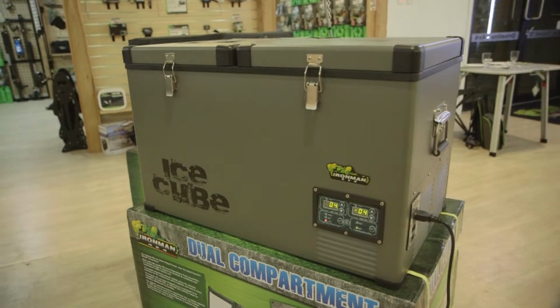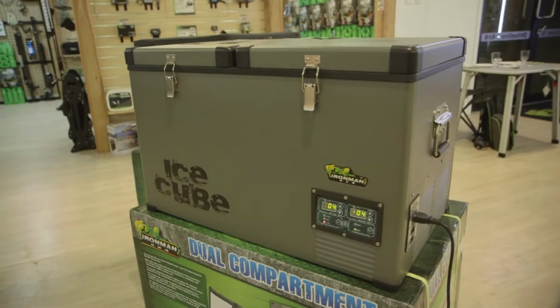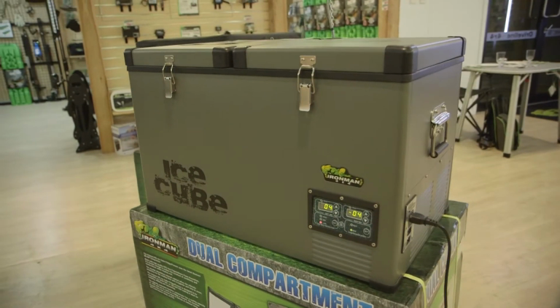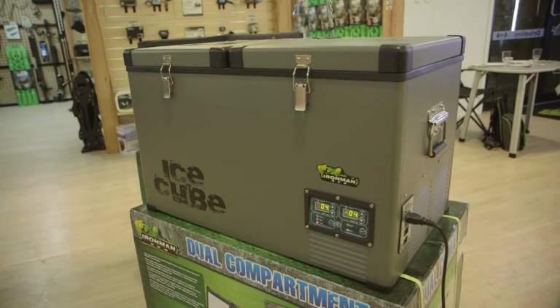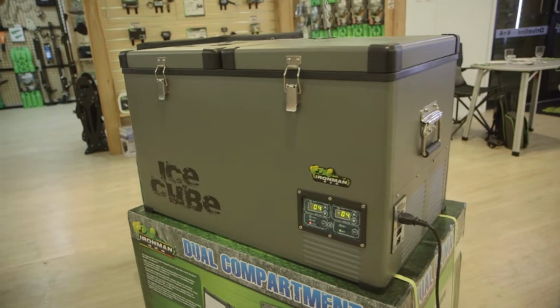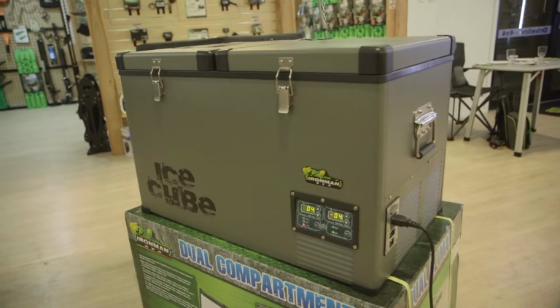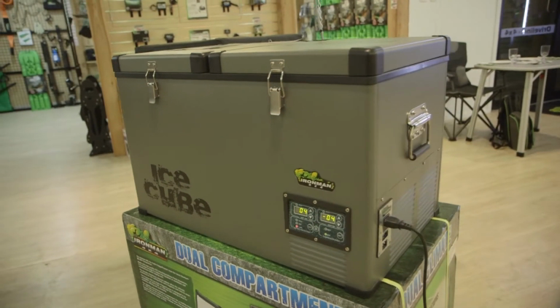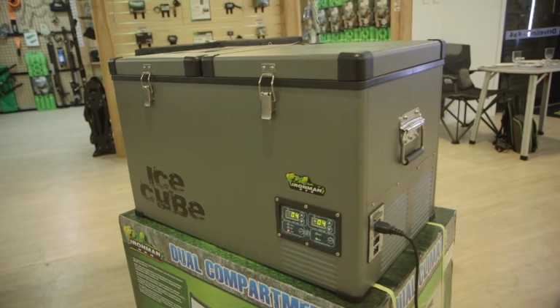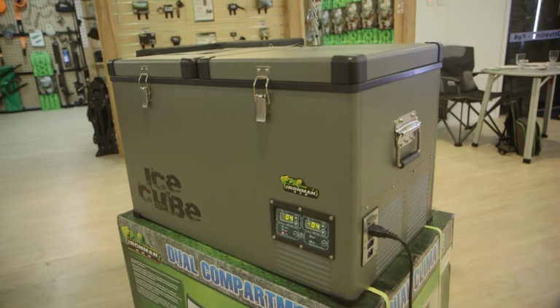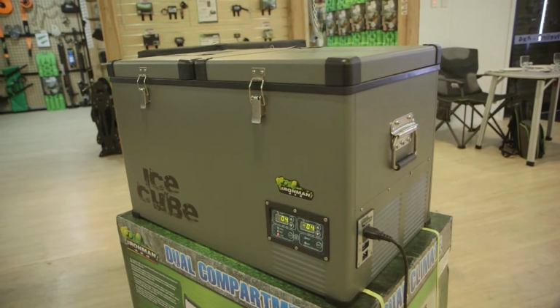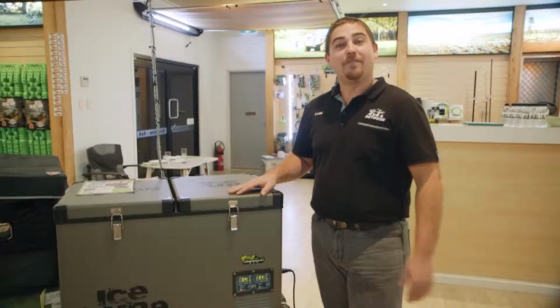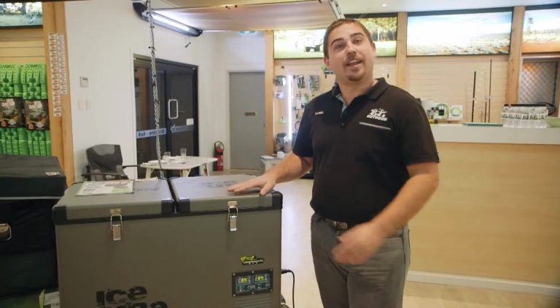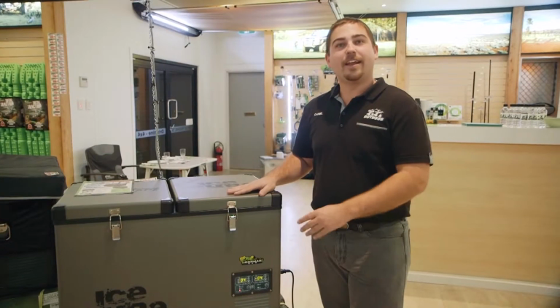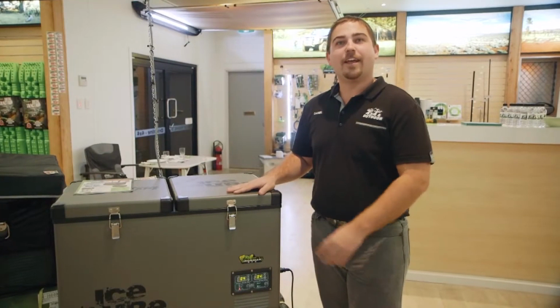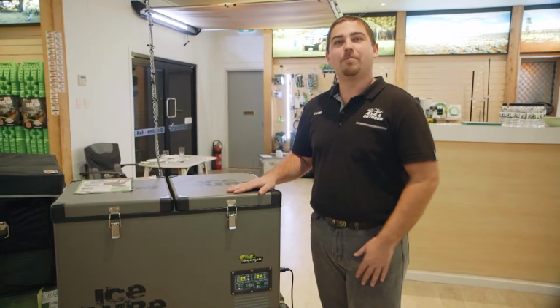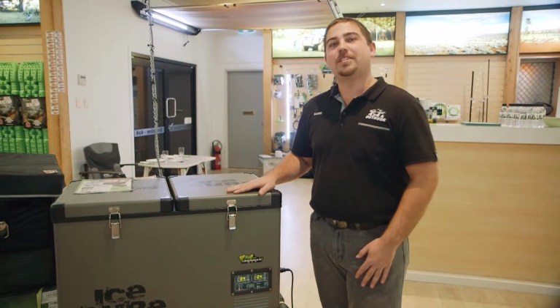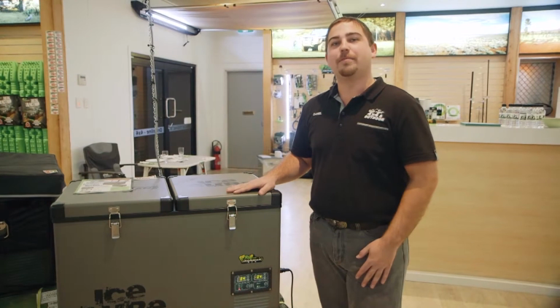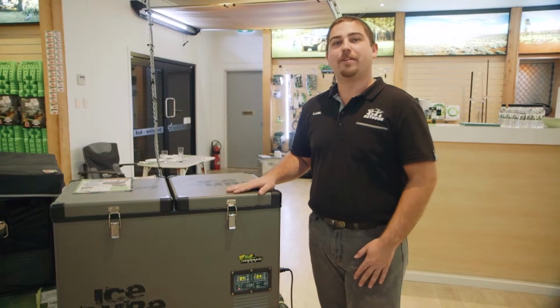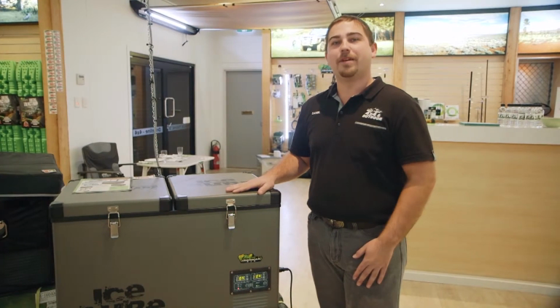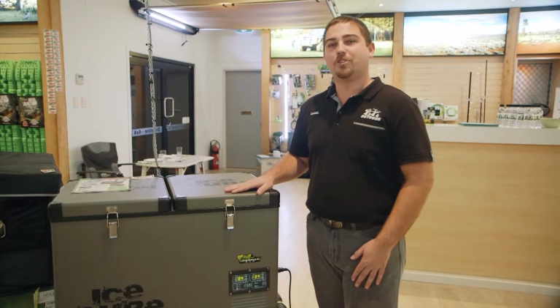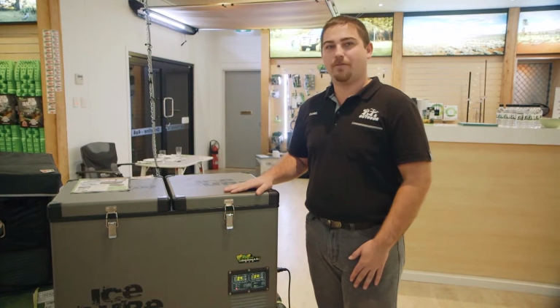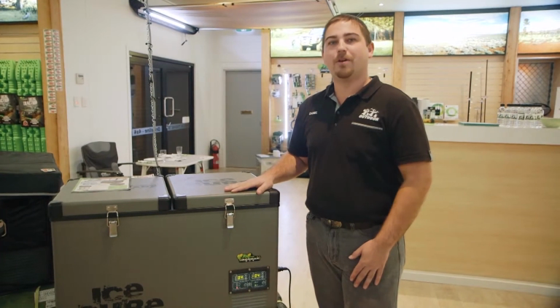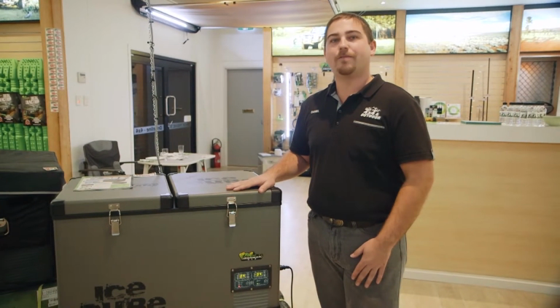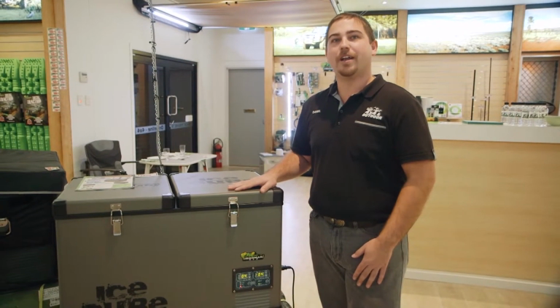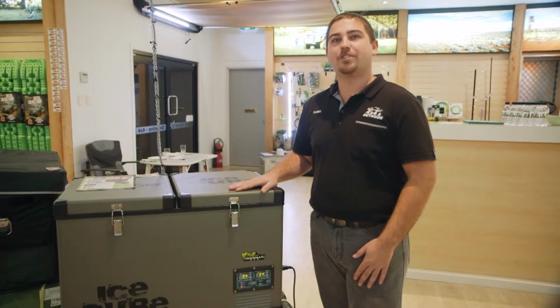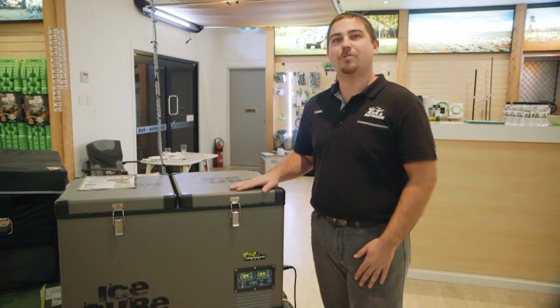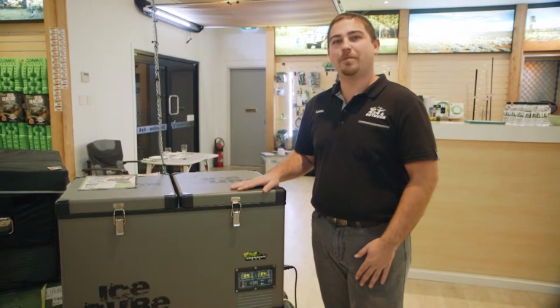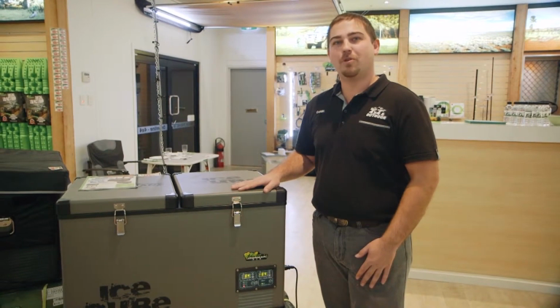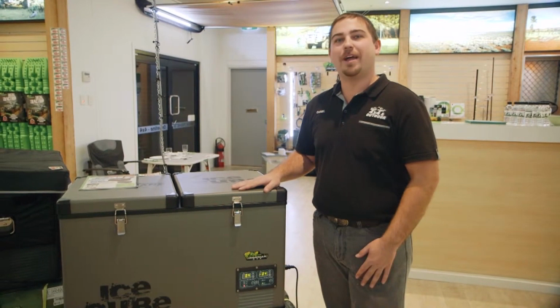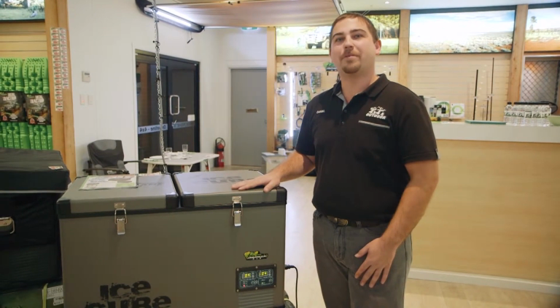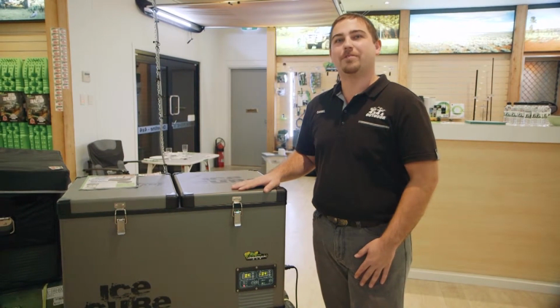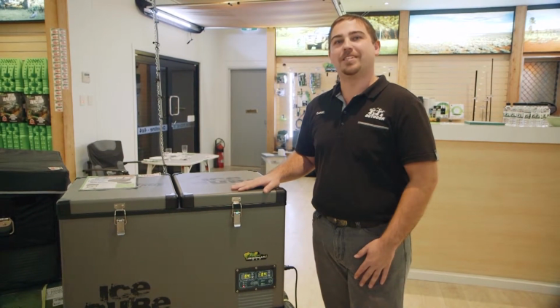Pop by in-store, check them out, and if you need any help, the team here at McTyreBy 4N Outdoor will be more than happy to assist.